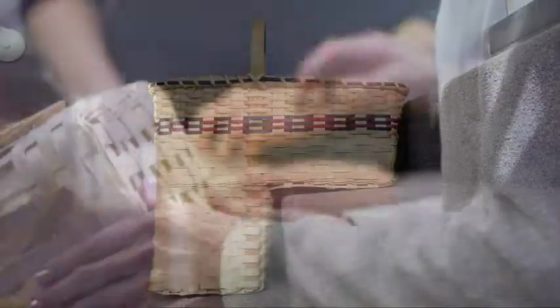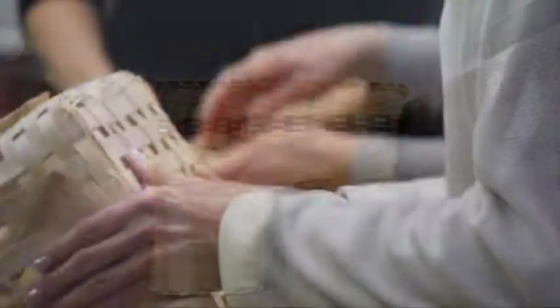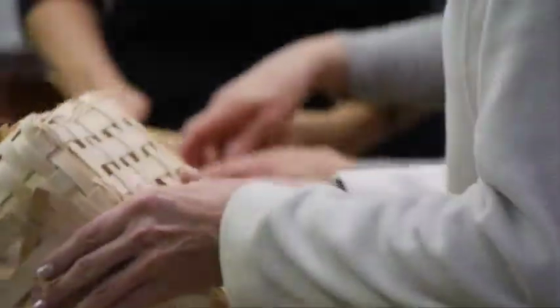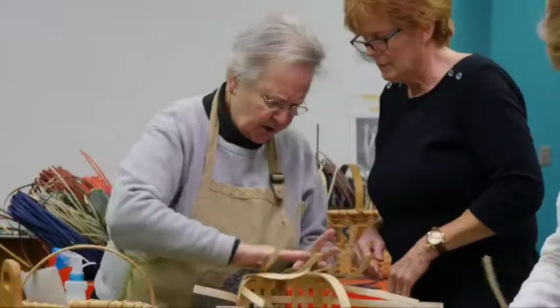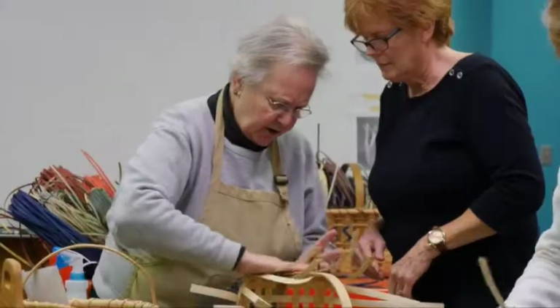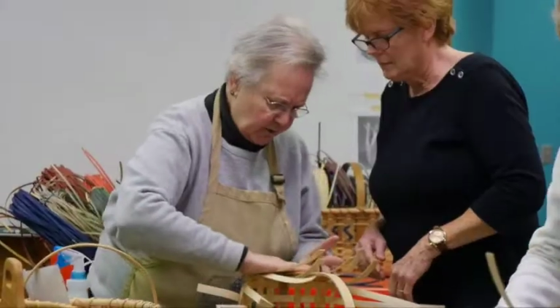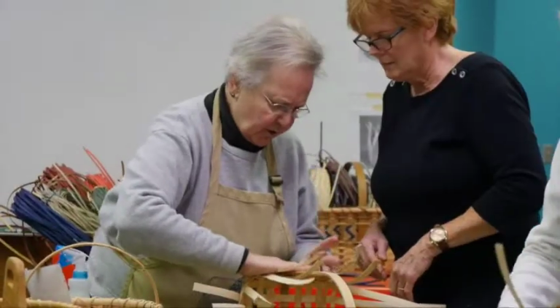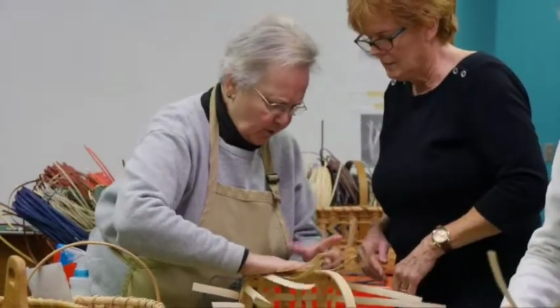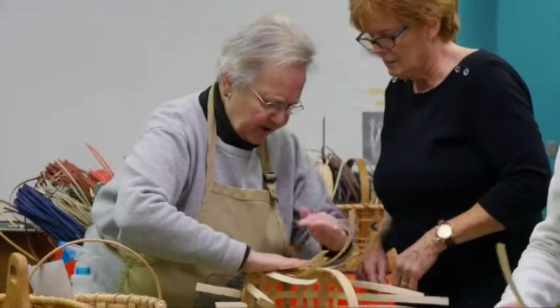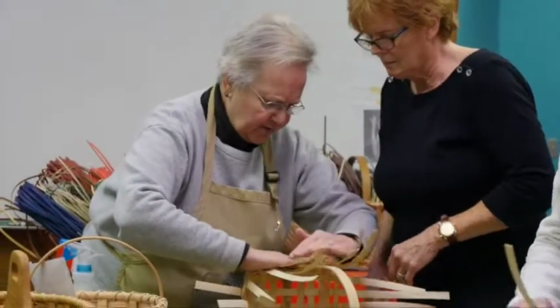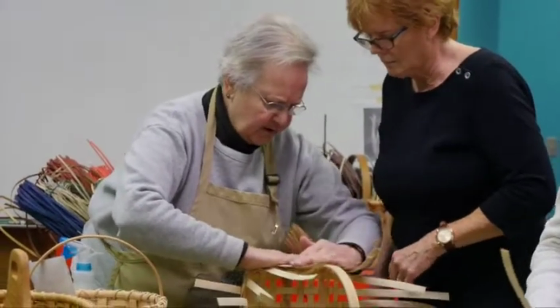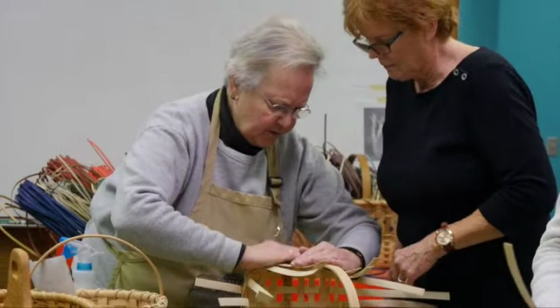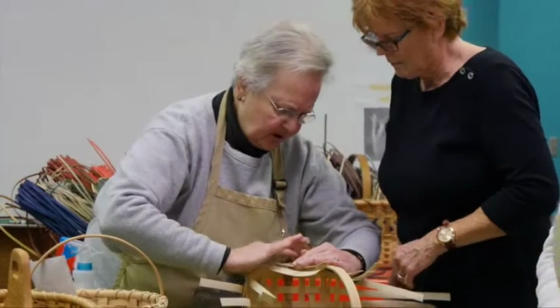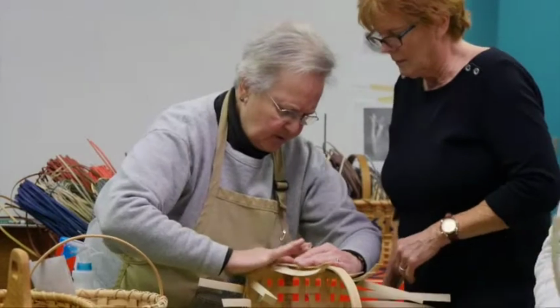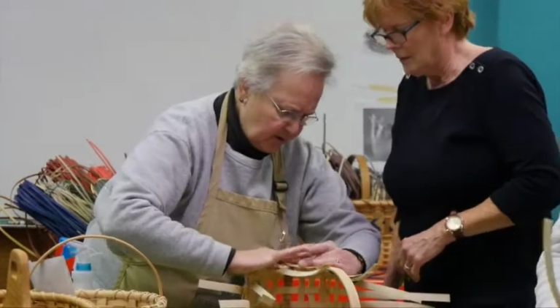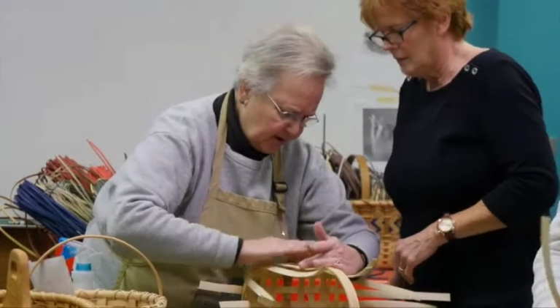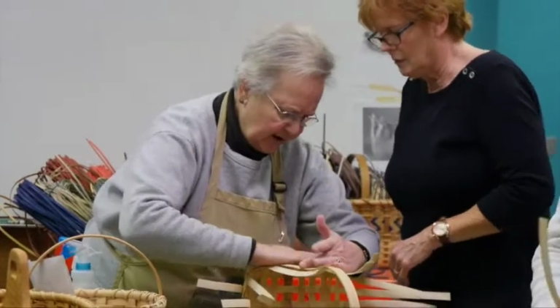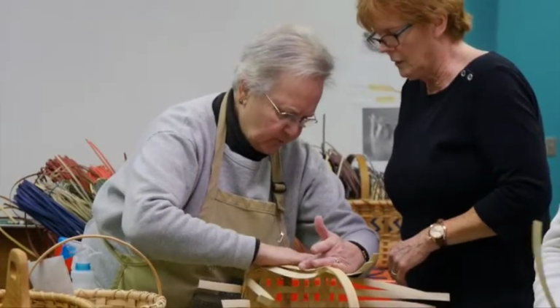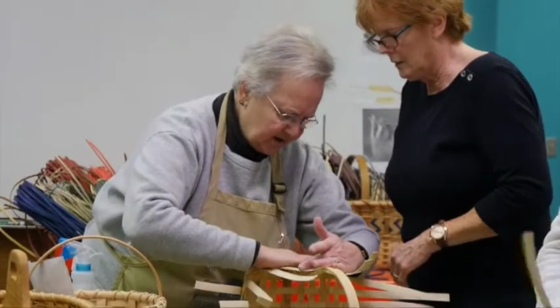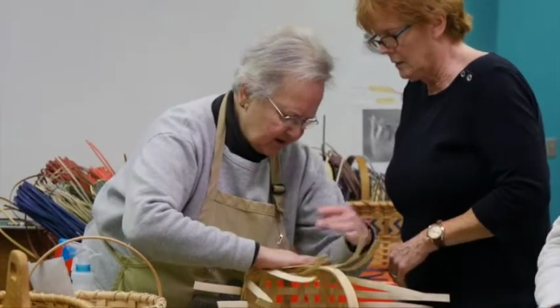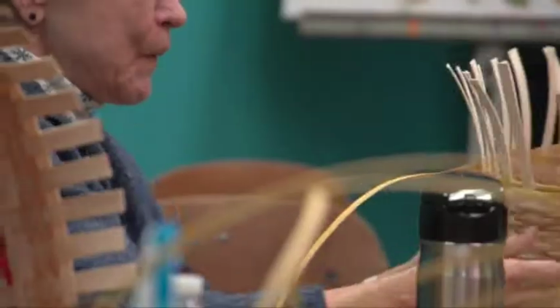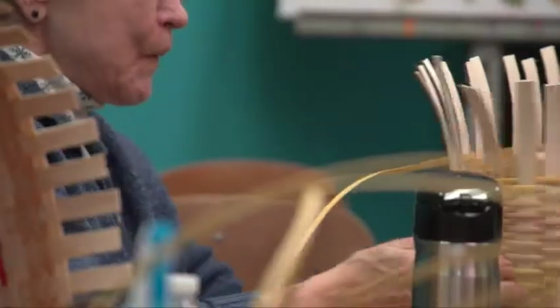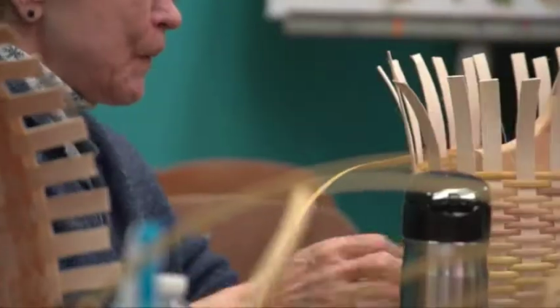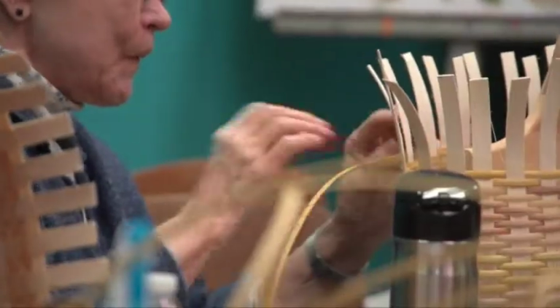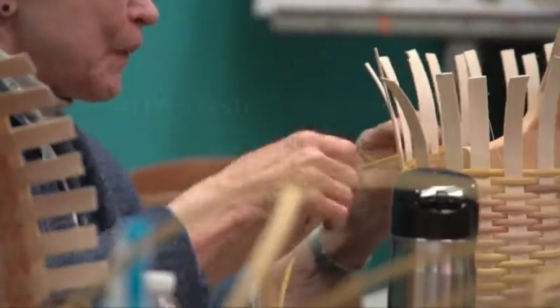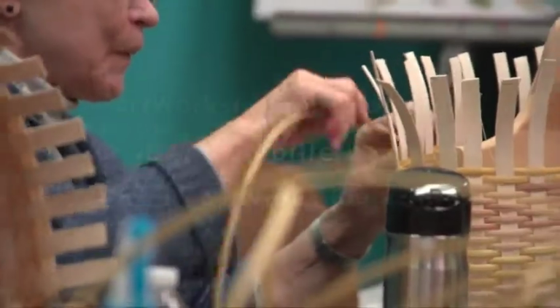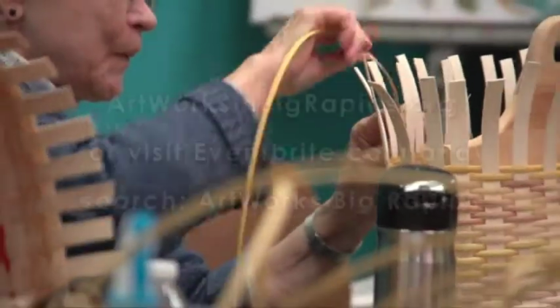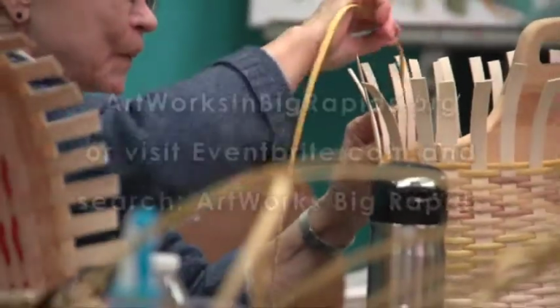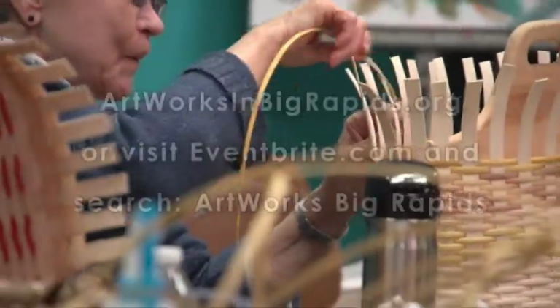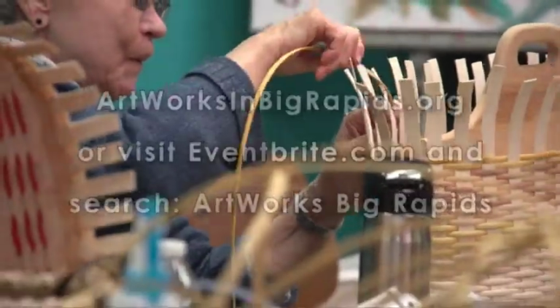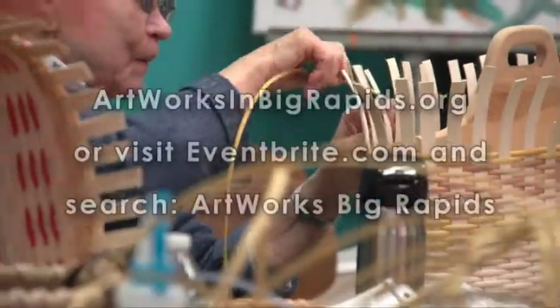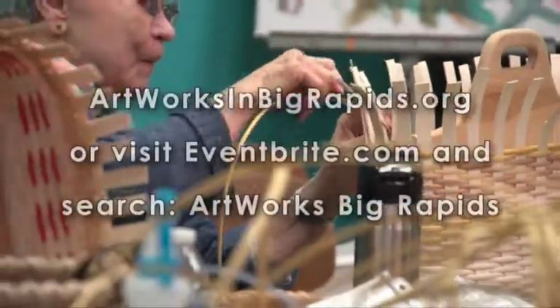If you are interested in creating one of these baskets of your own and learning a new skill, please visit ArtworksinBigRapids.org.